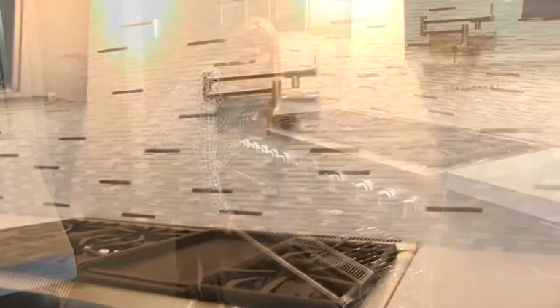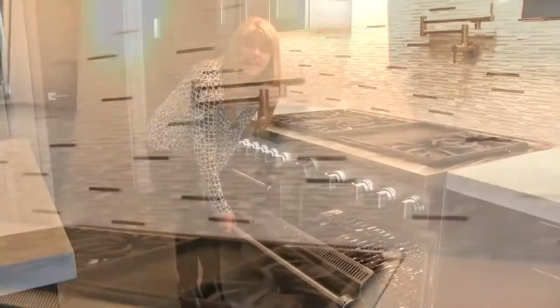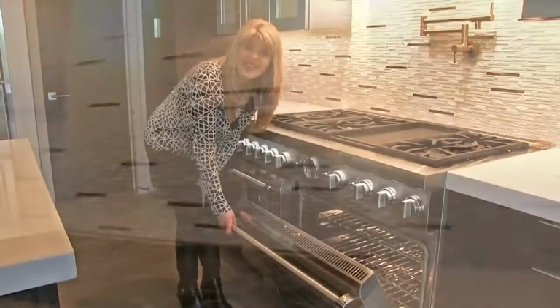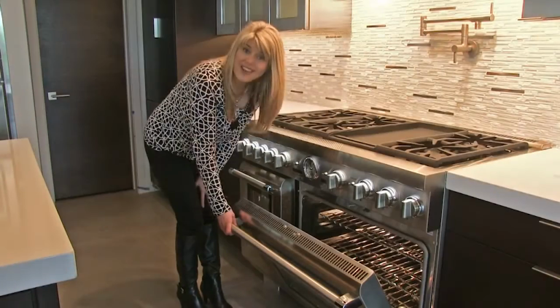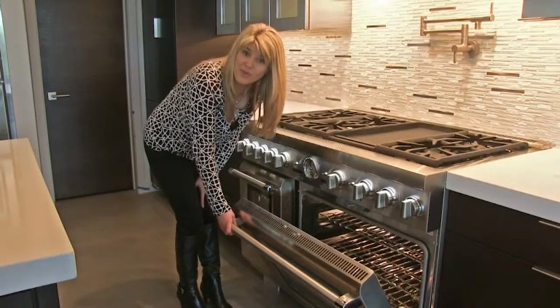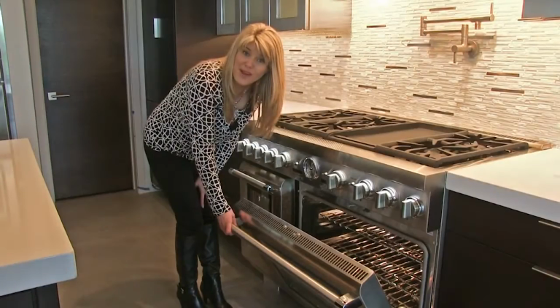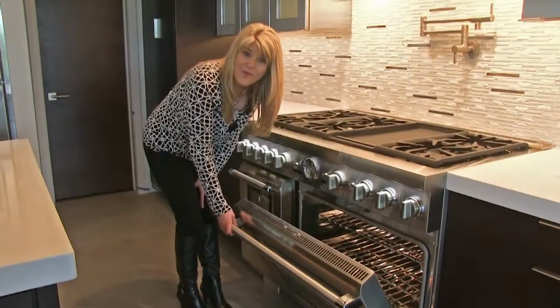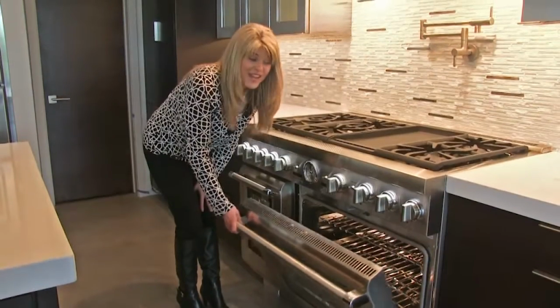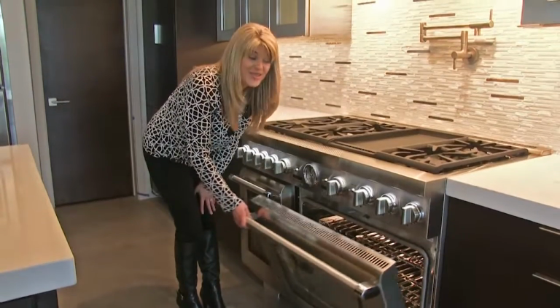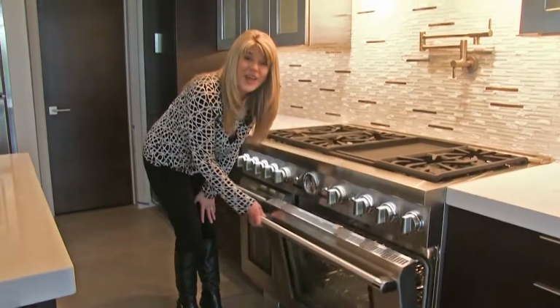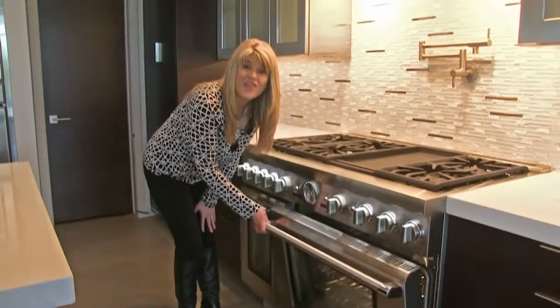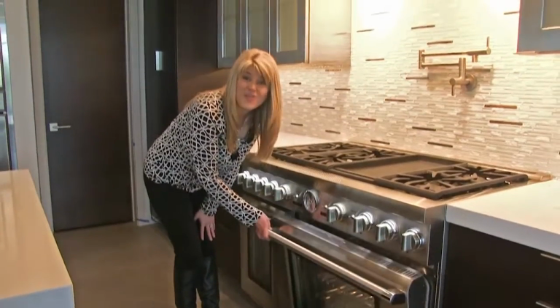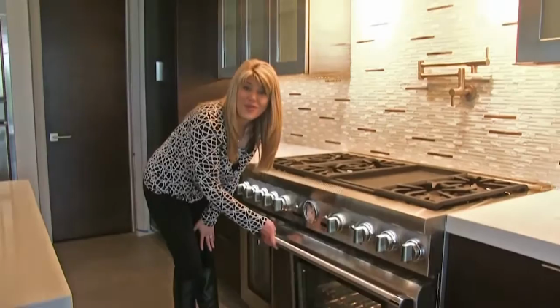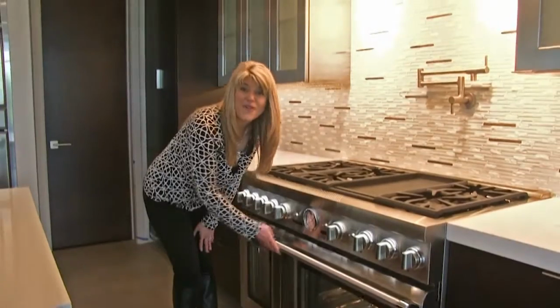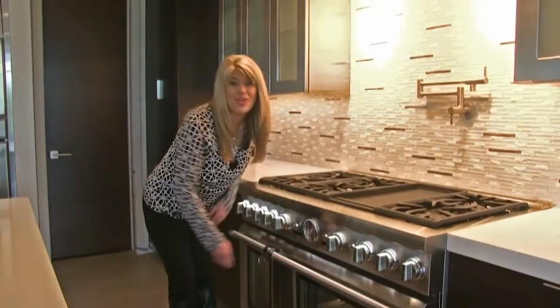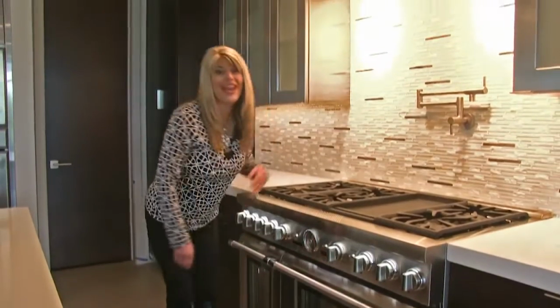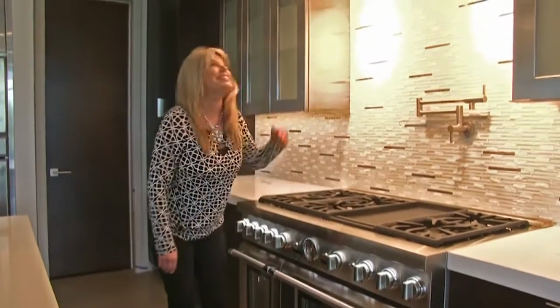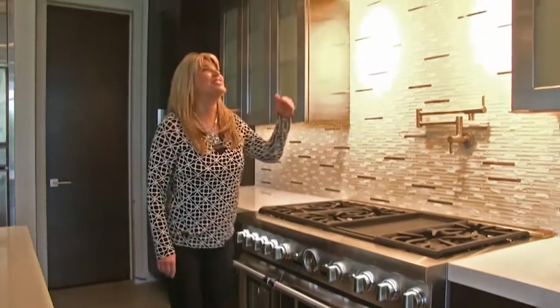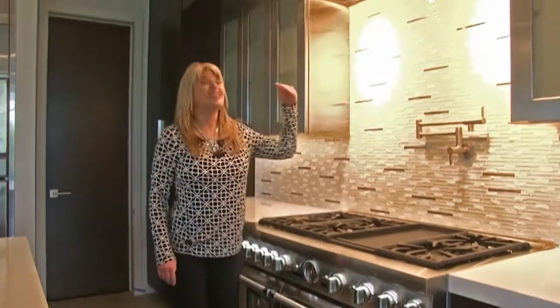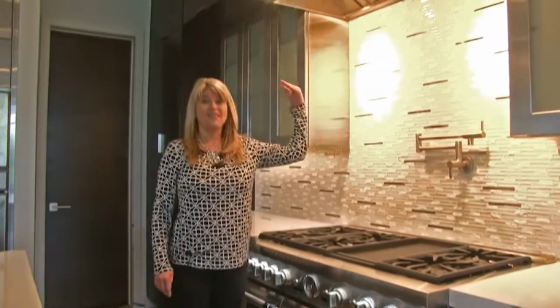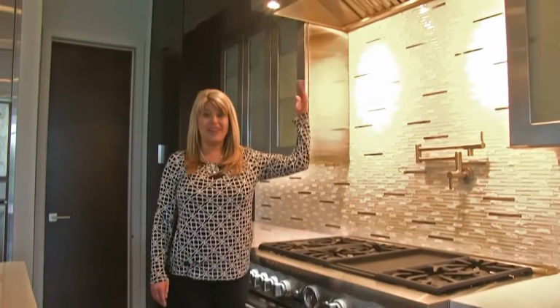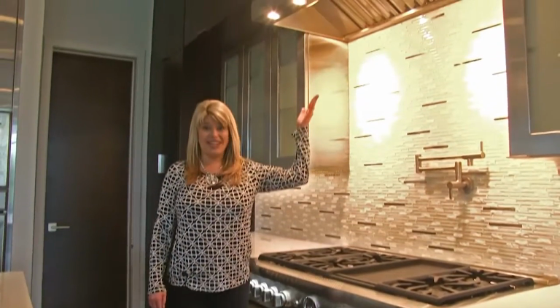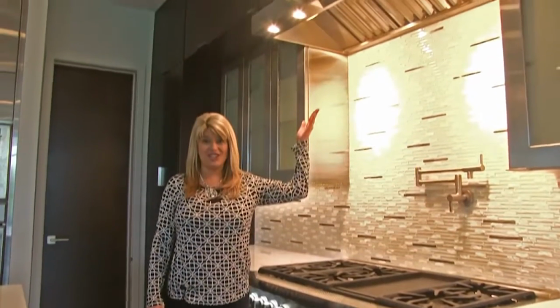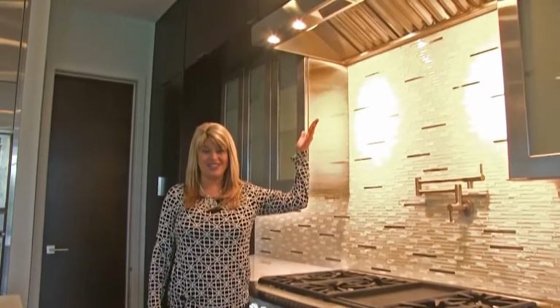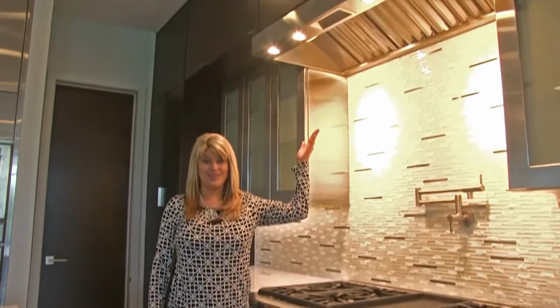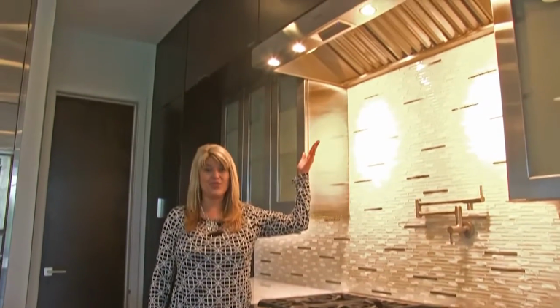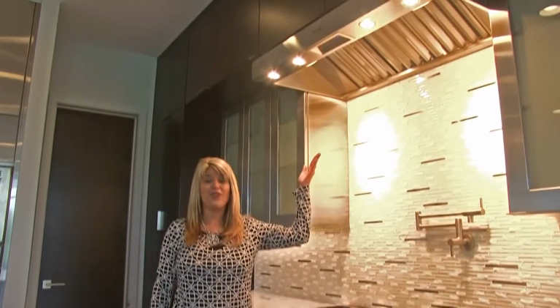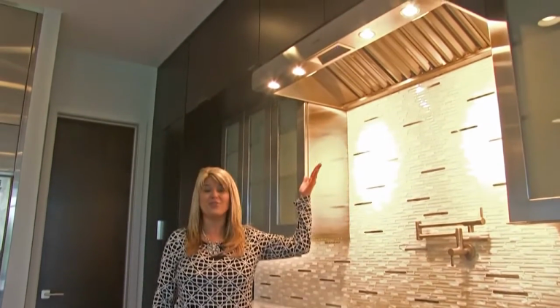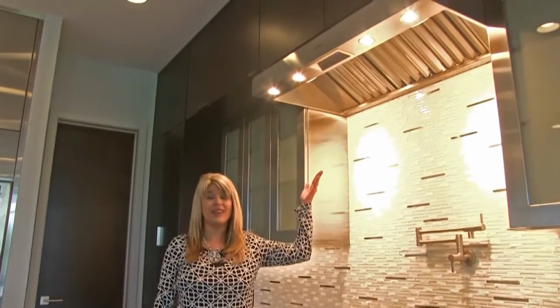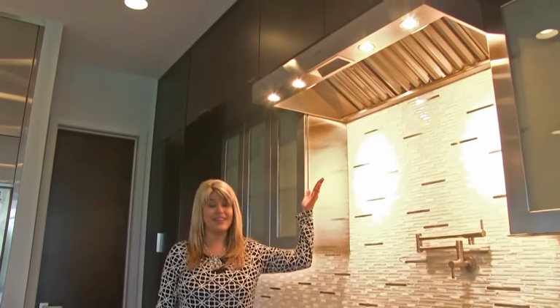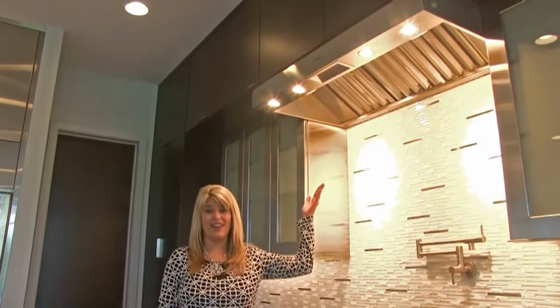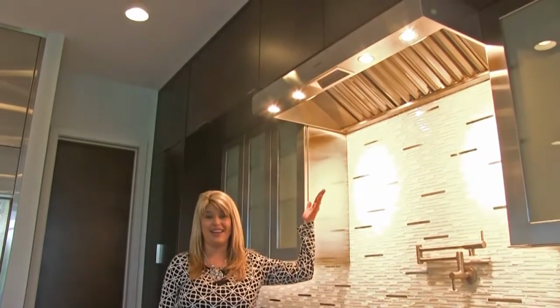To complement our range, we have a Thermador 48 inch ventilation system, which offers plenty of lighting.